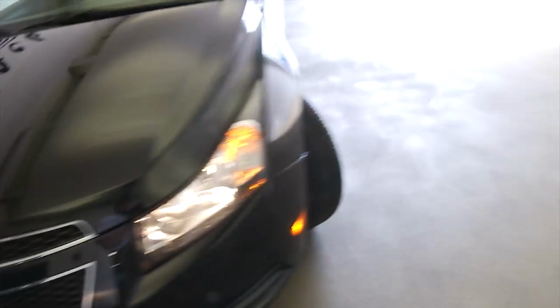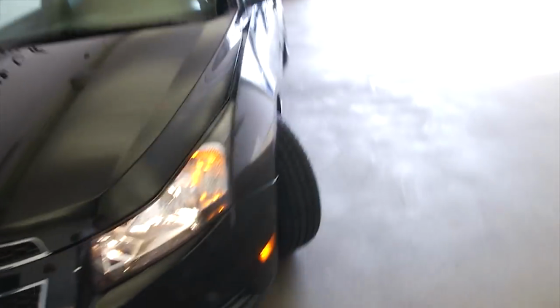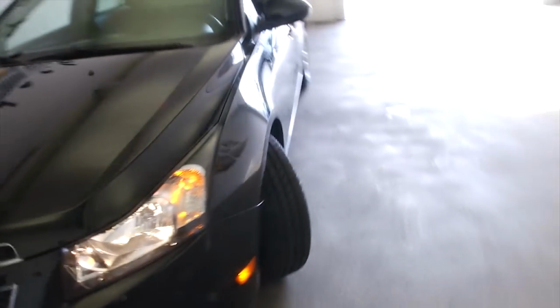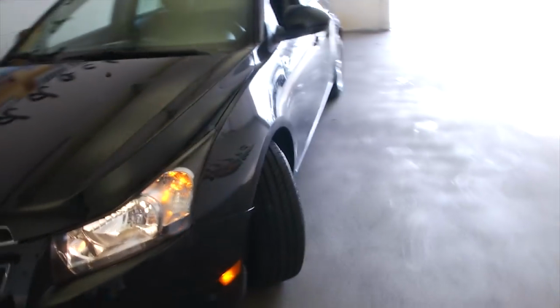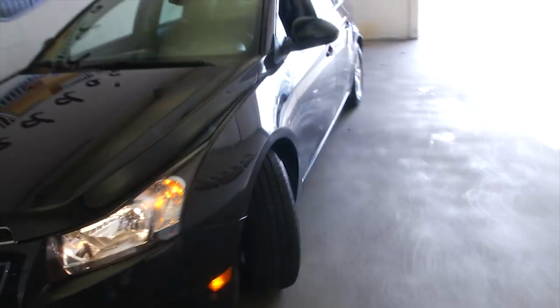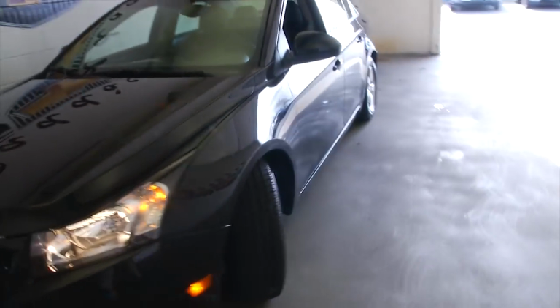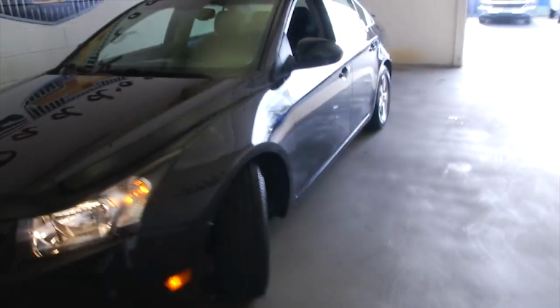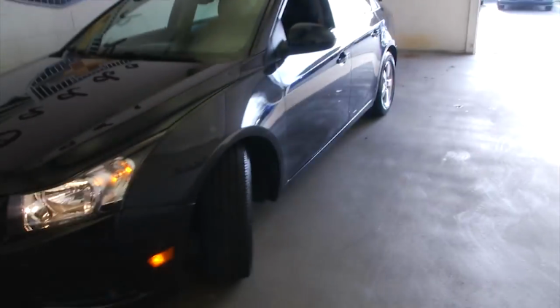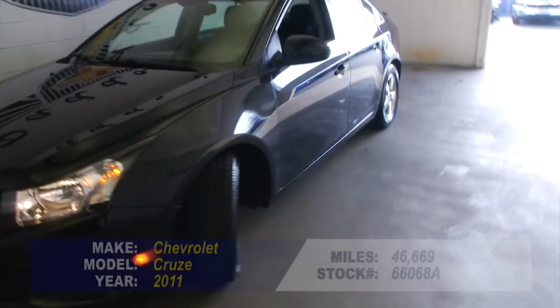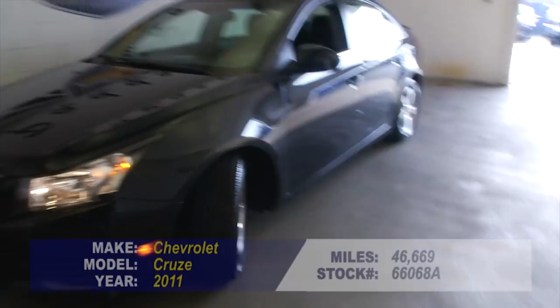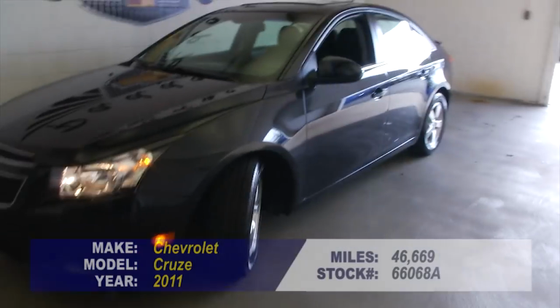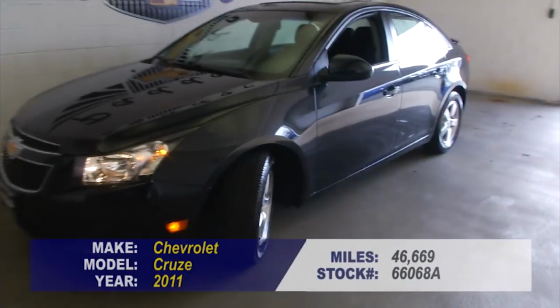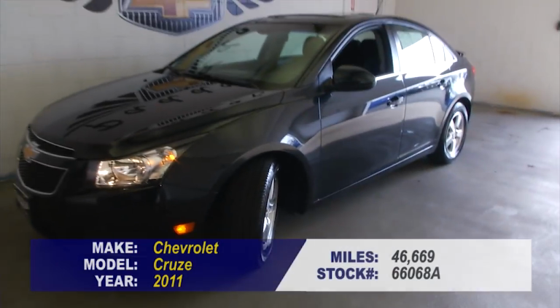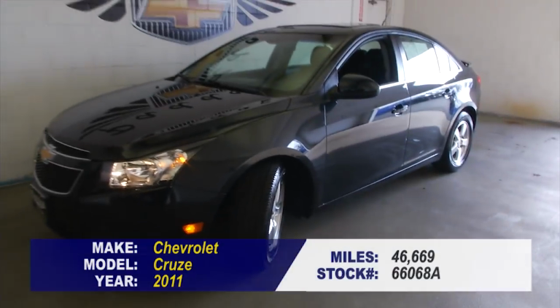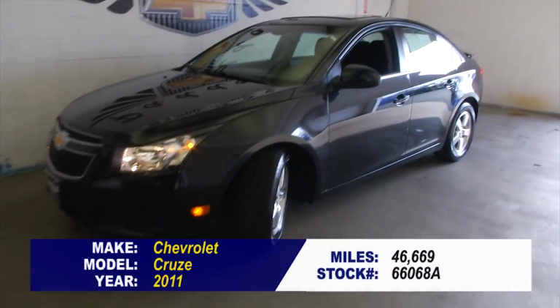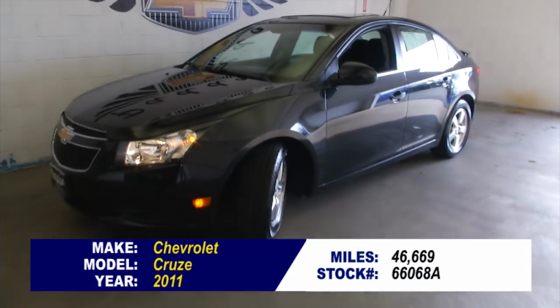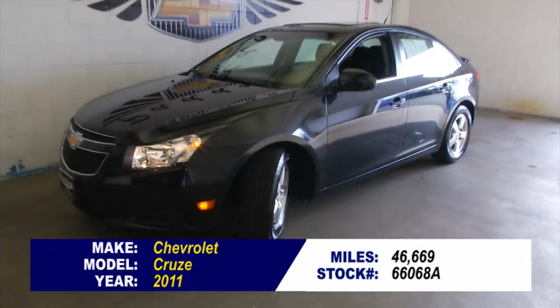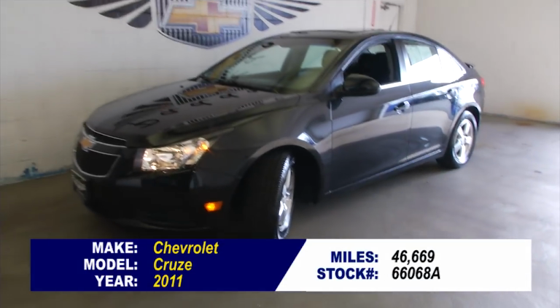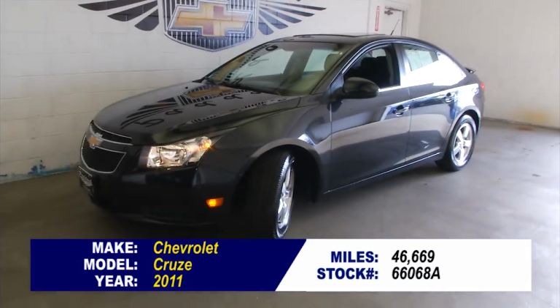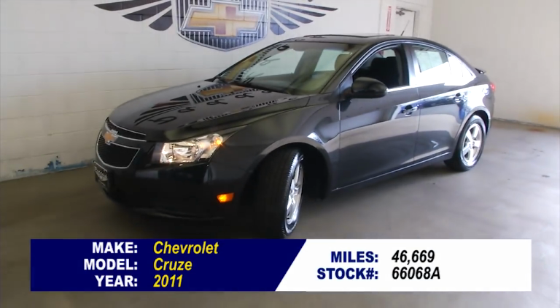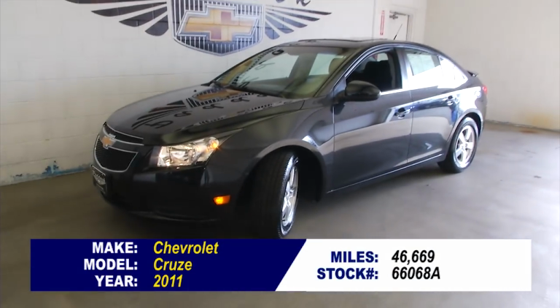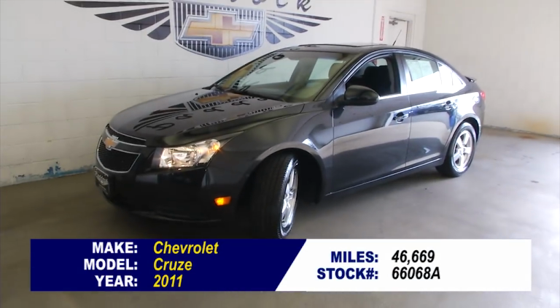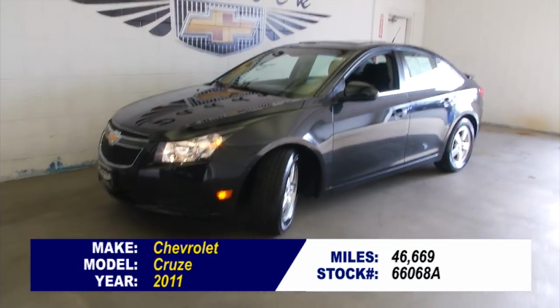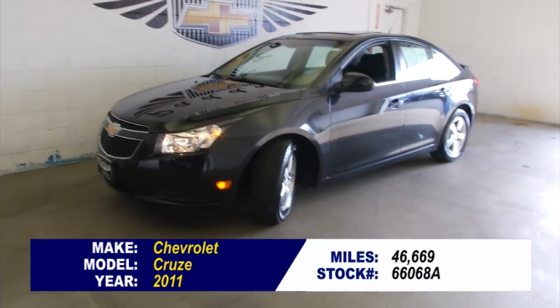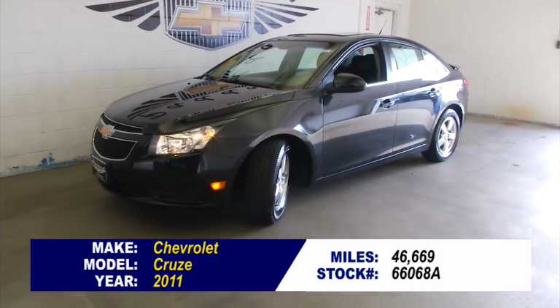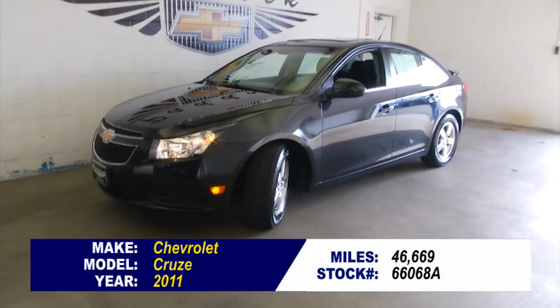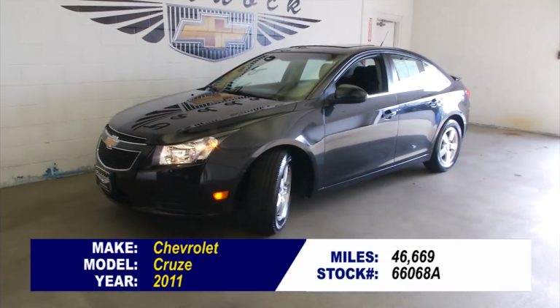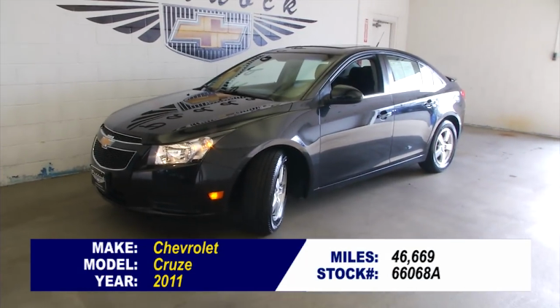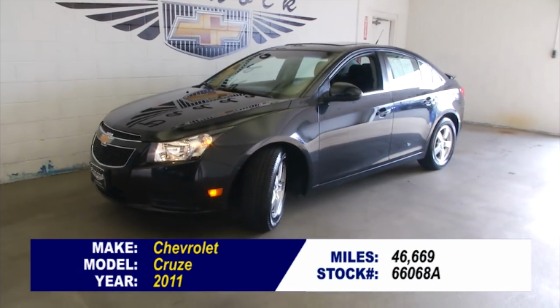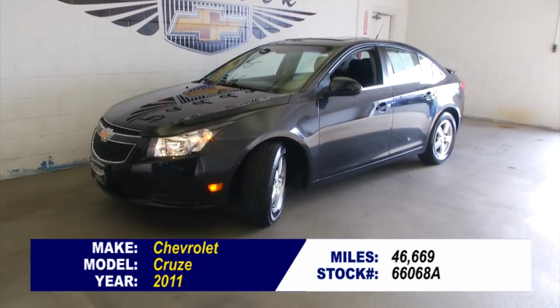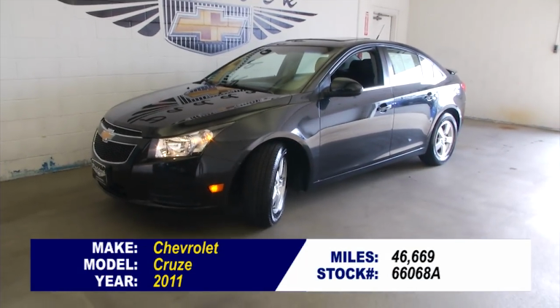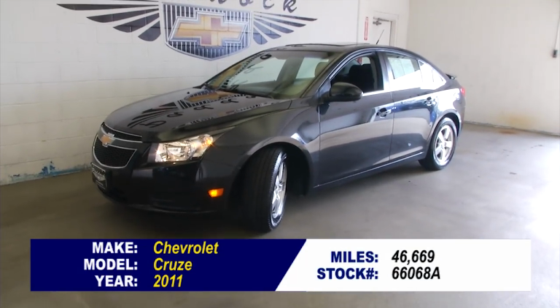If you'd like to find out more about this Cruze, give us a call at 876-0945.